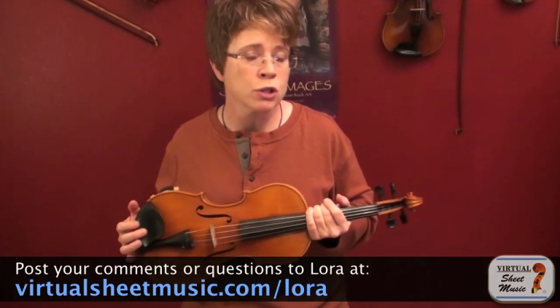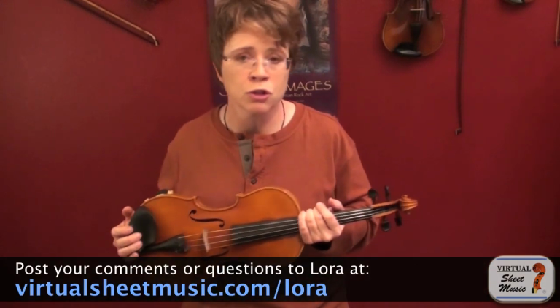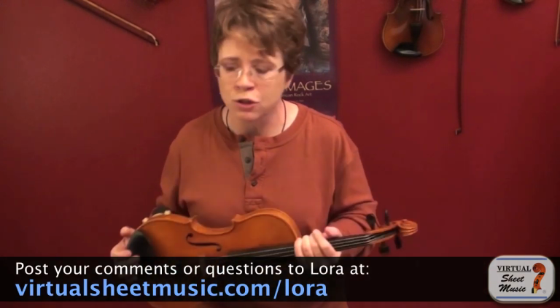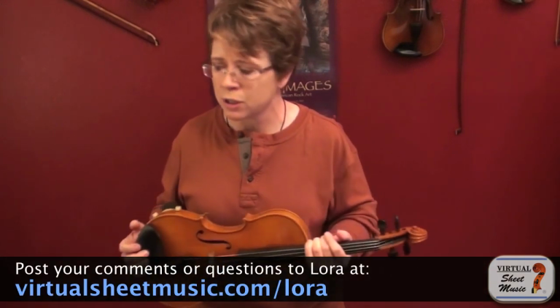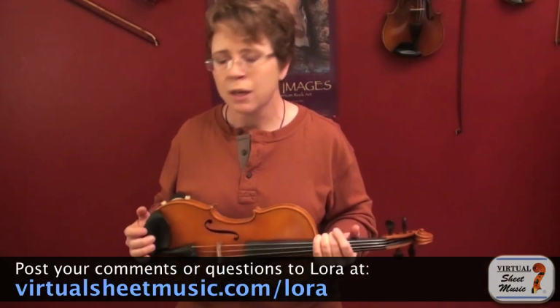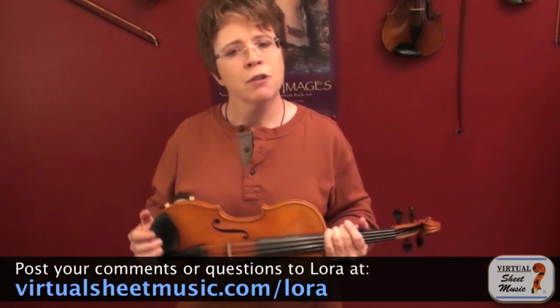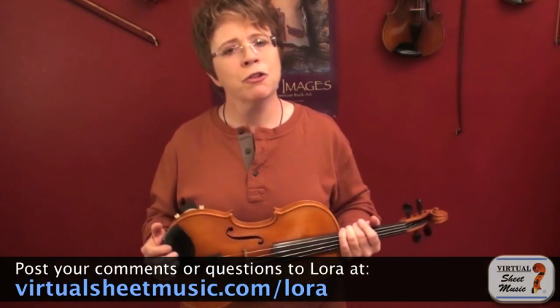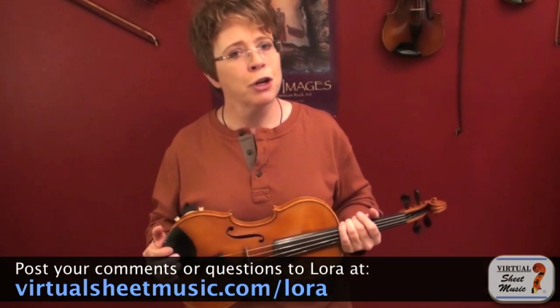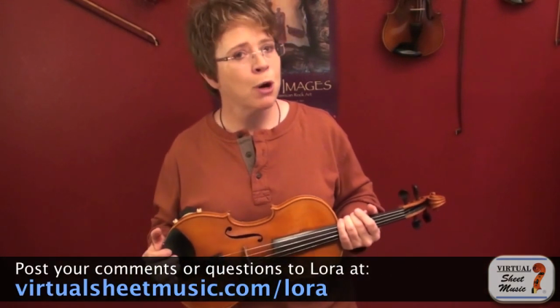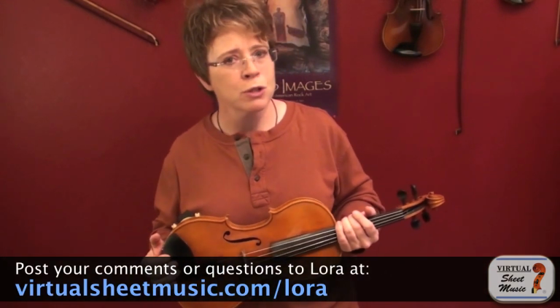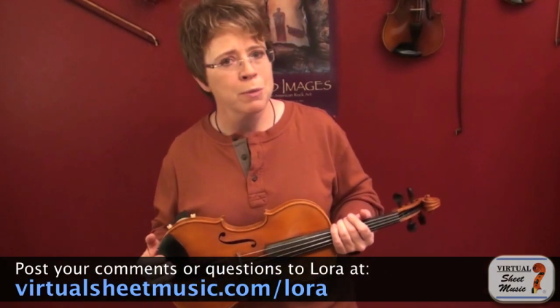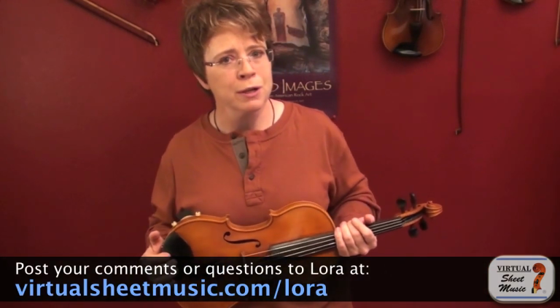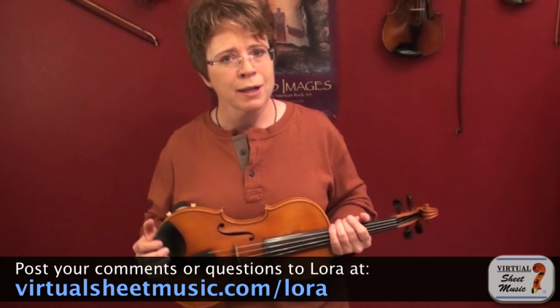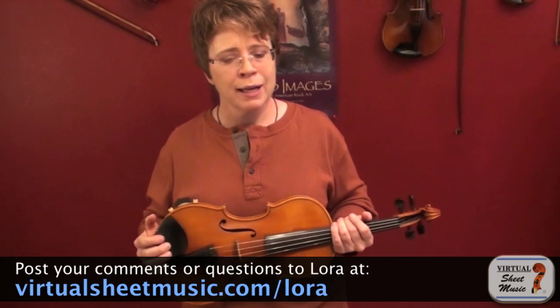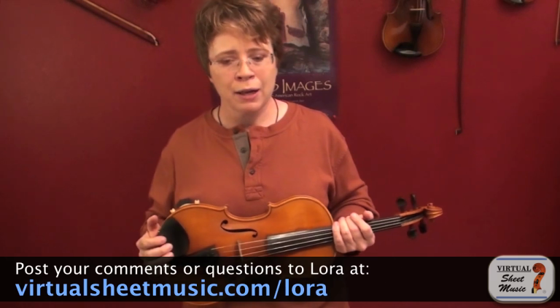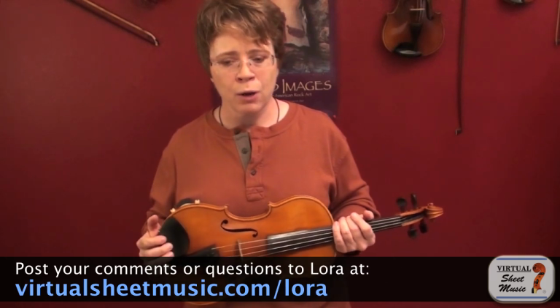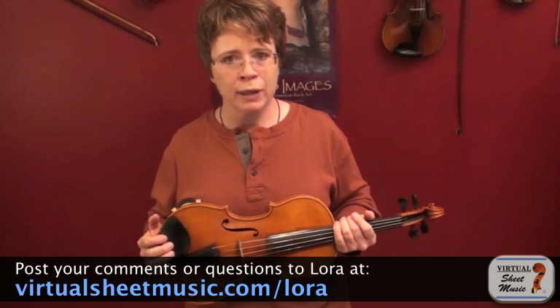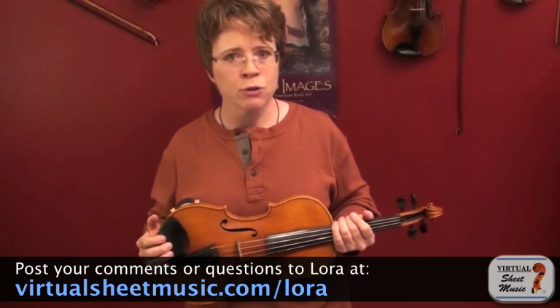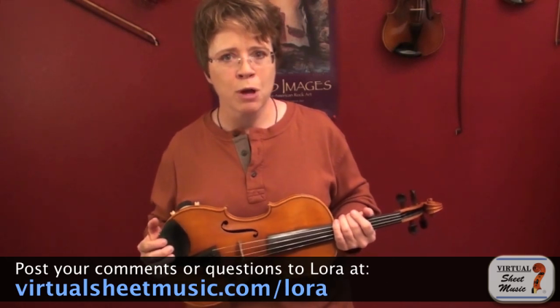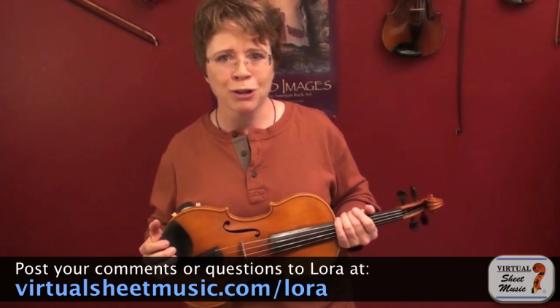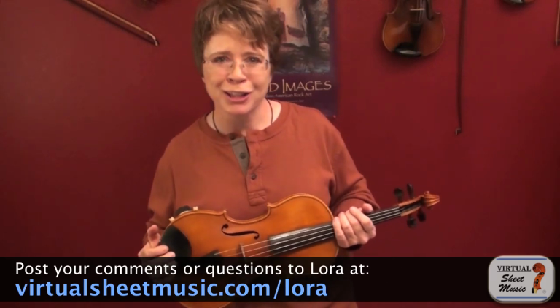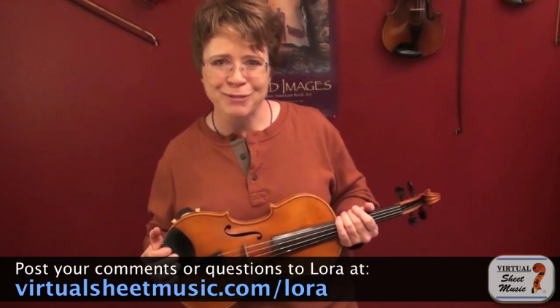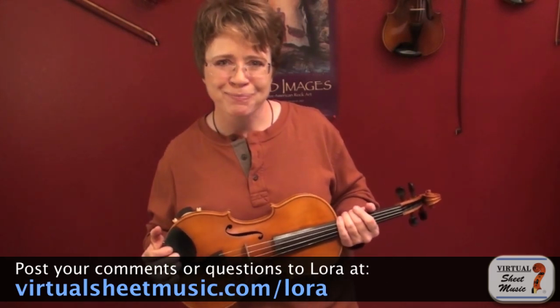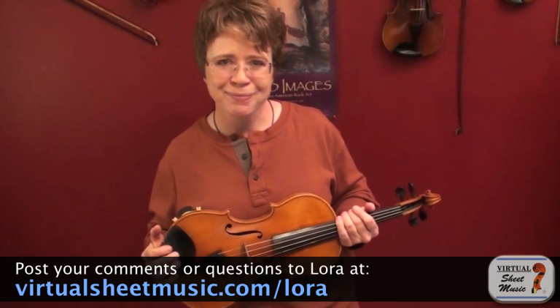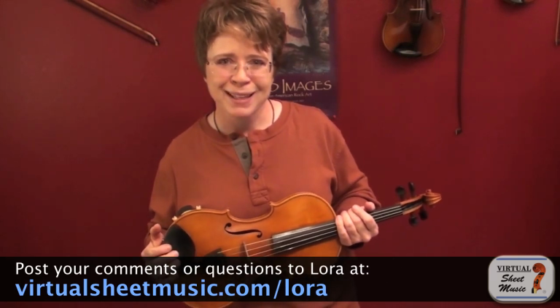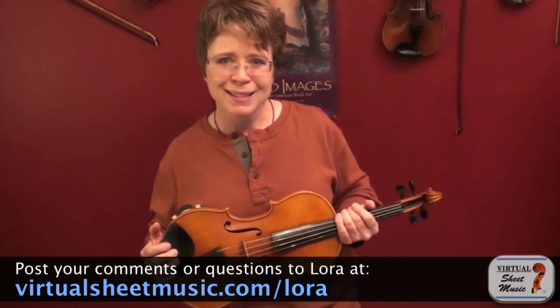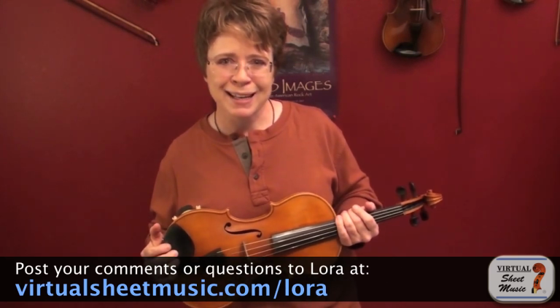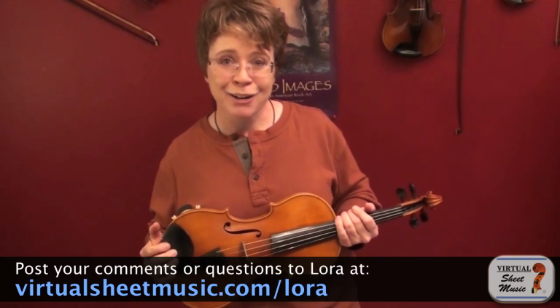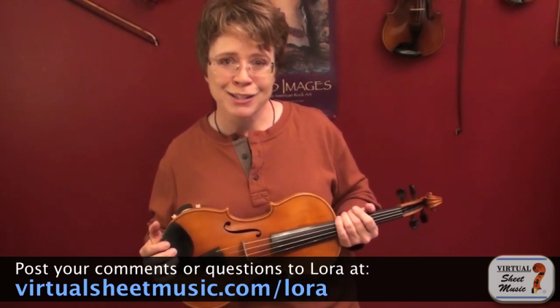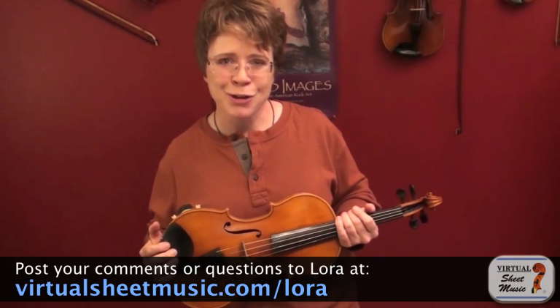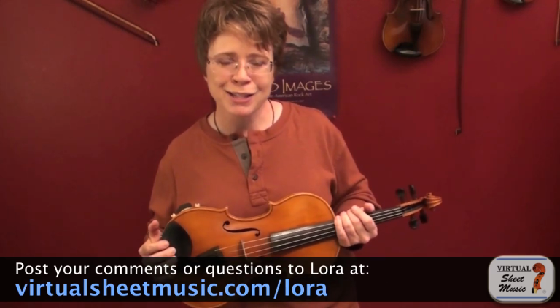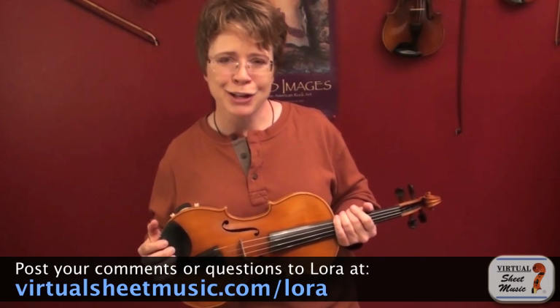That's it for today's lesson. Thank you for watching. If you have questions, comments, or suggestions, feel free to post them and I will answer them all personally. Take care and I'll see you in the next video.